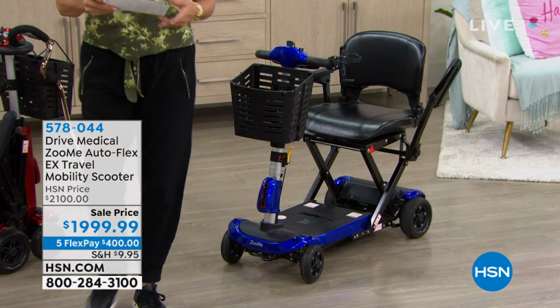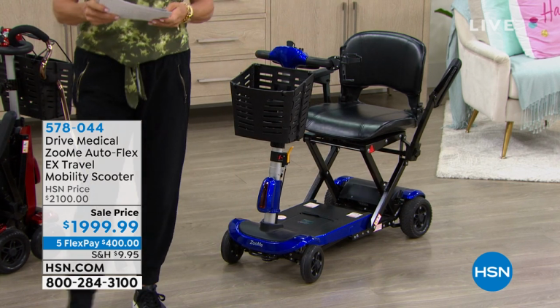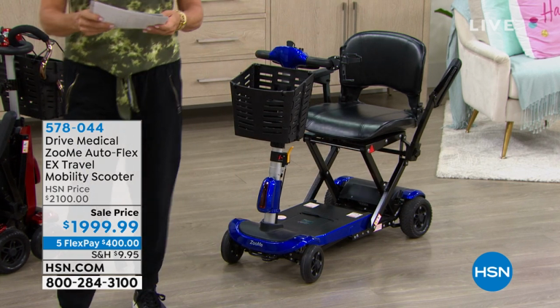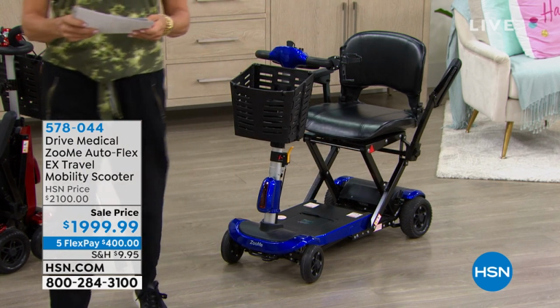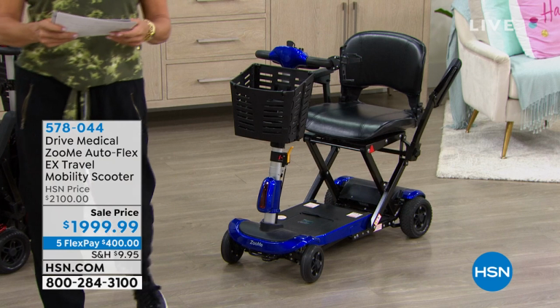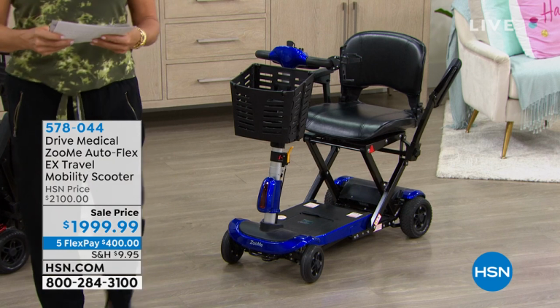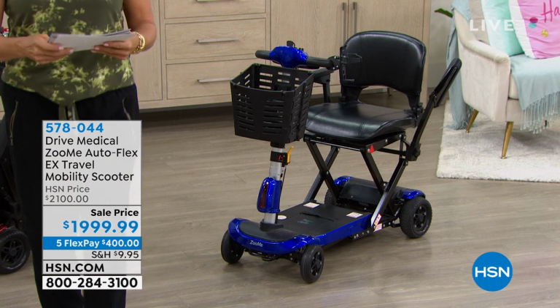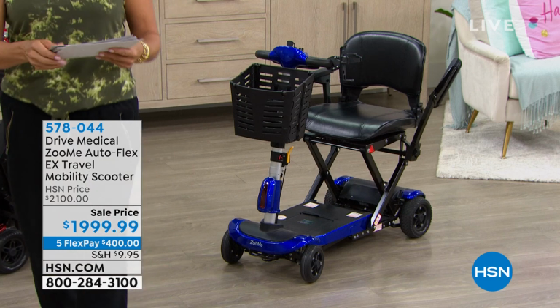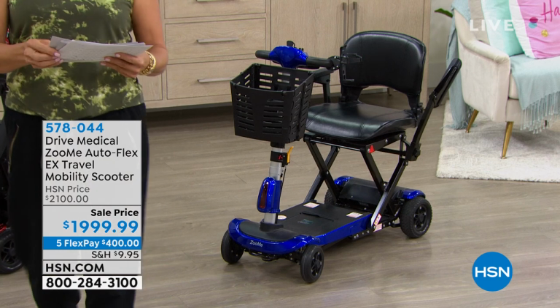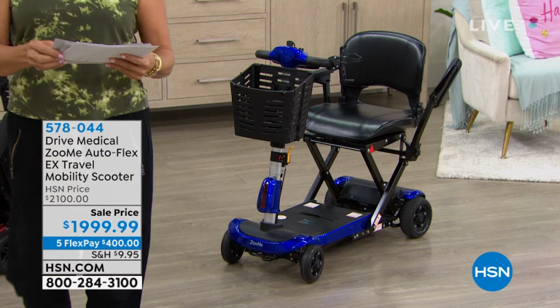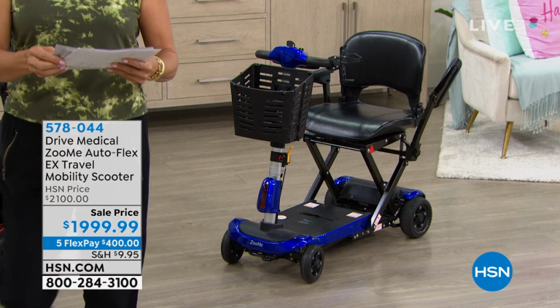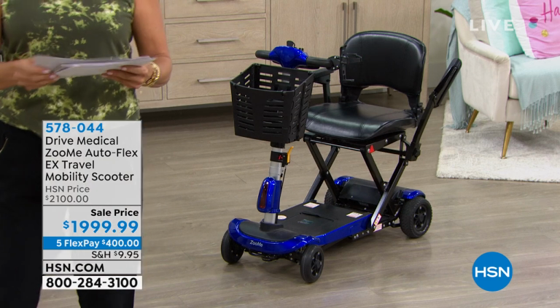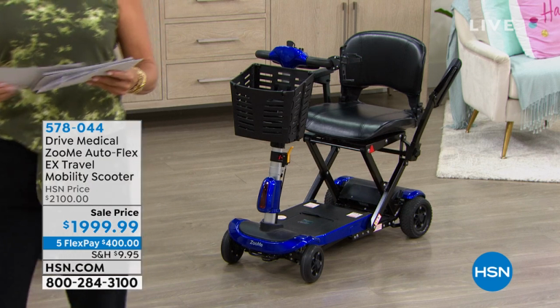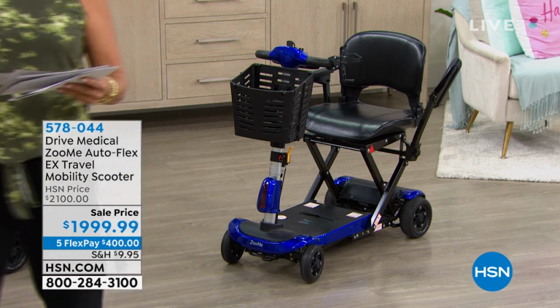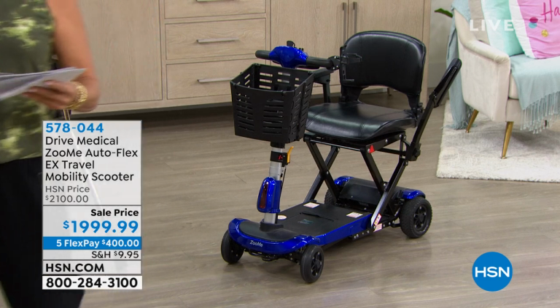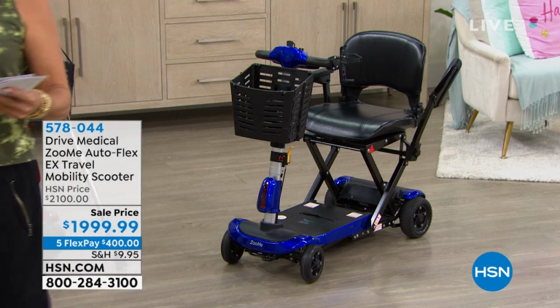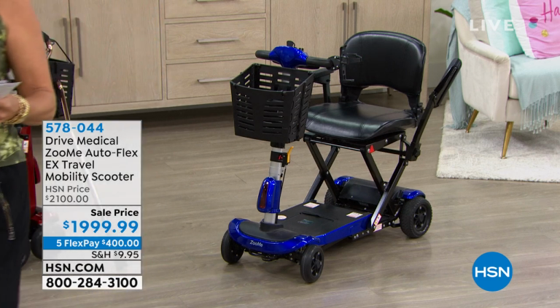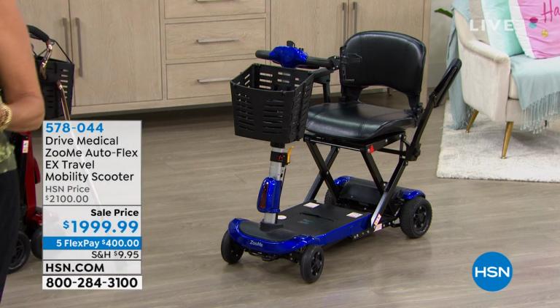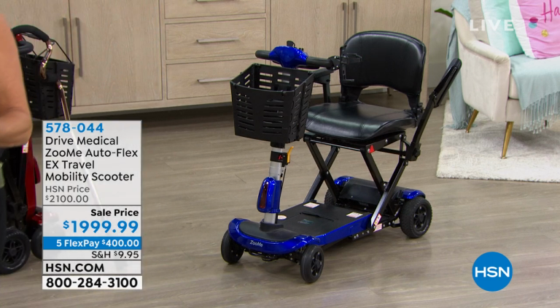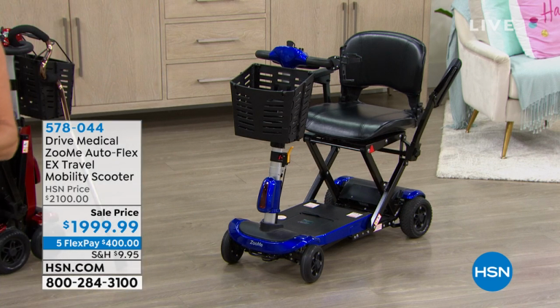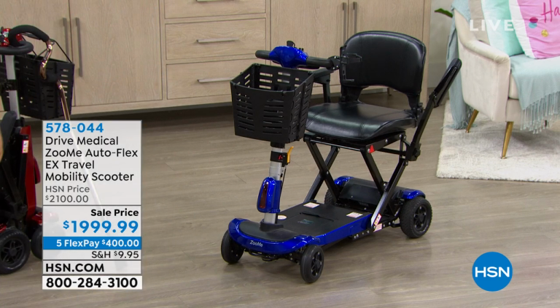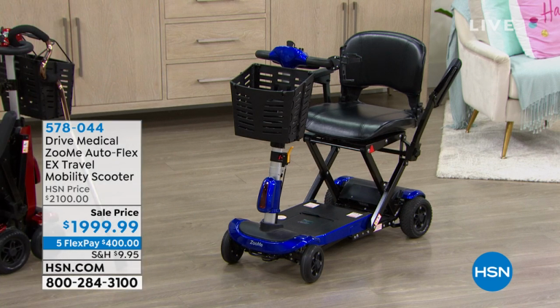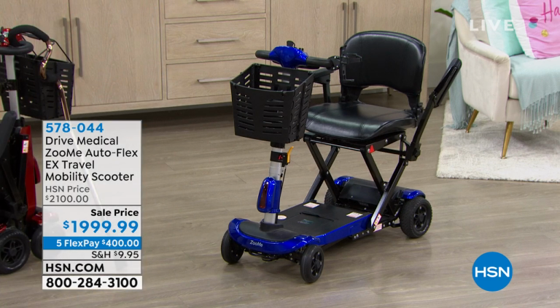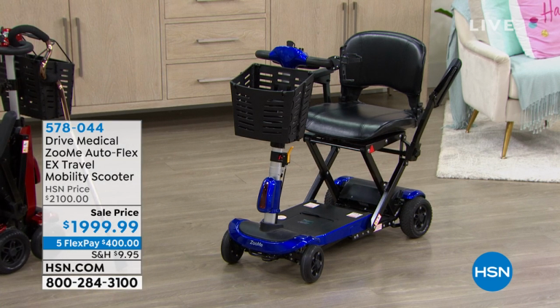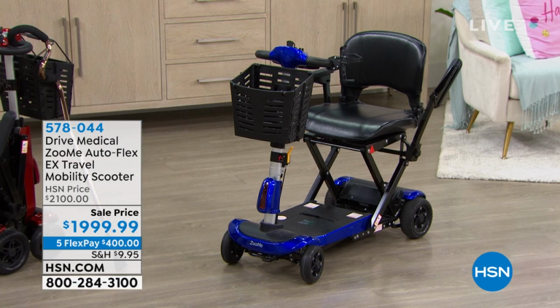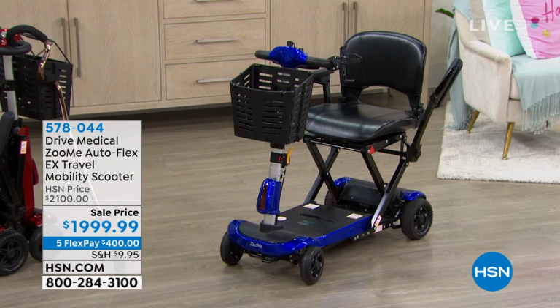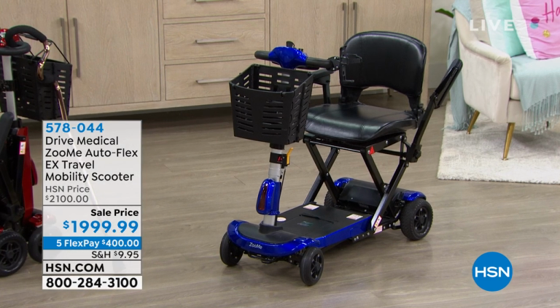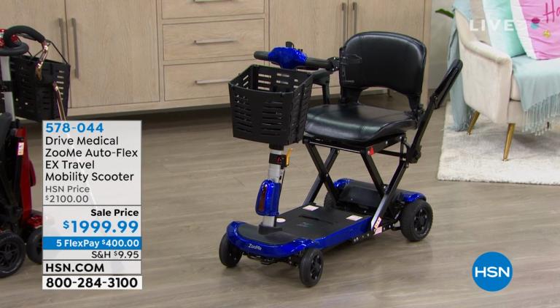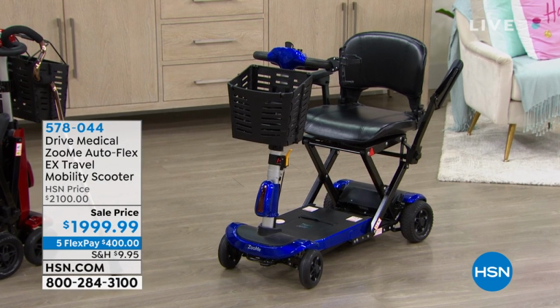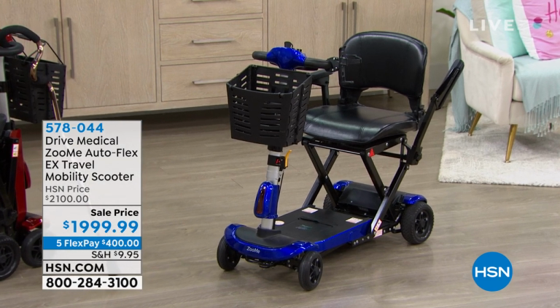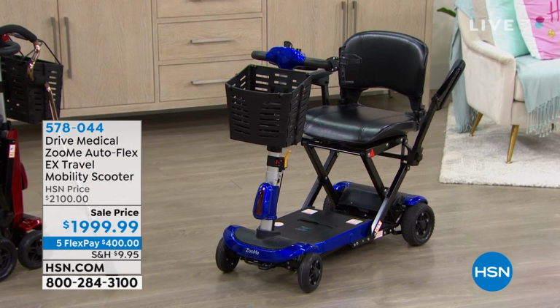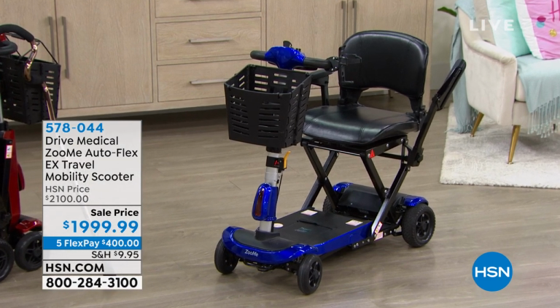We've got red and black available. If you'd like to get it or take a look early, the item number is 578044.